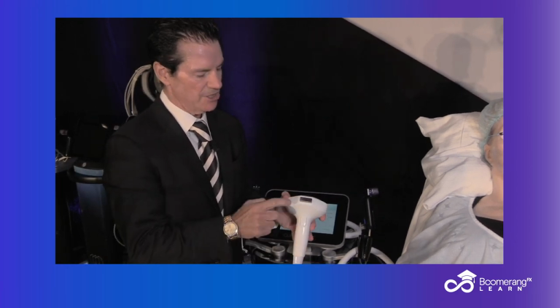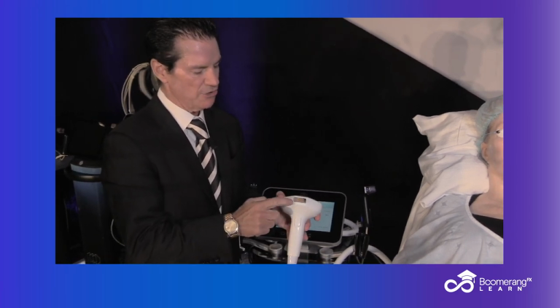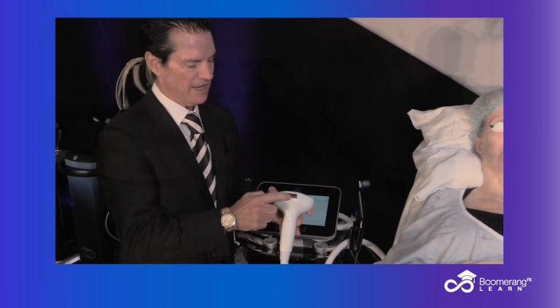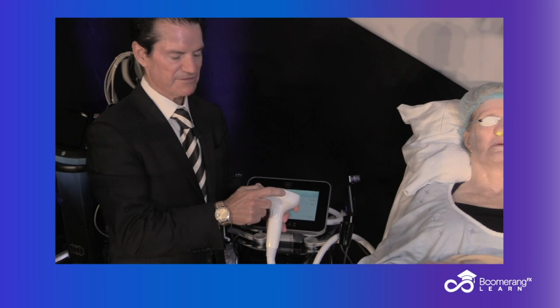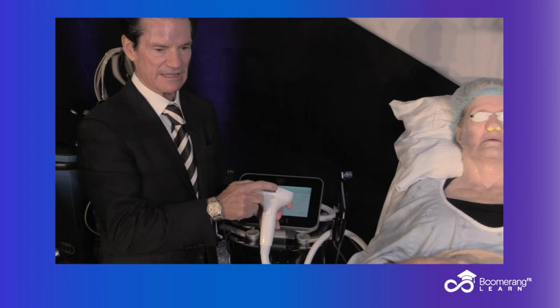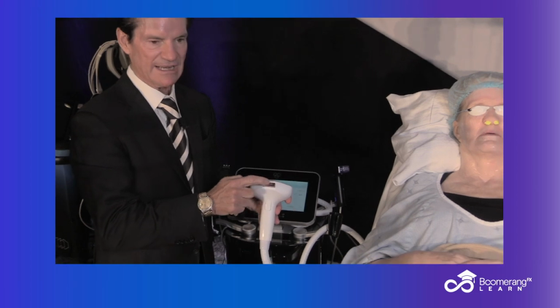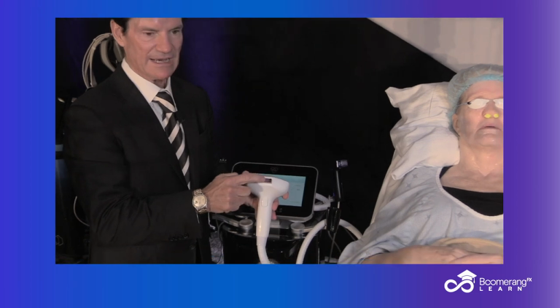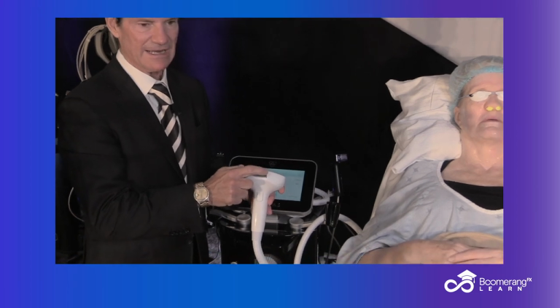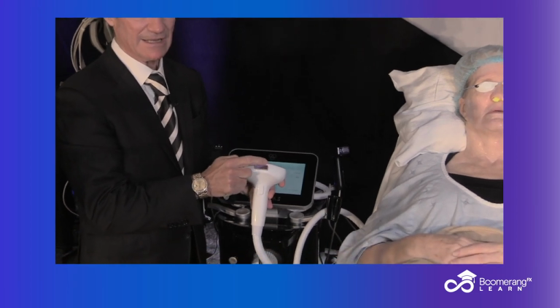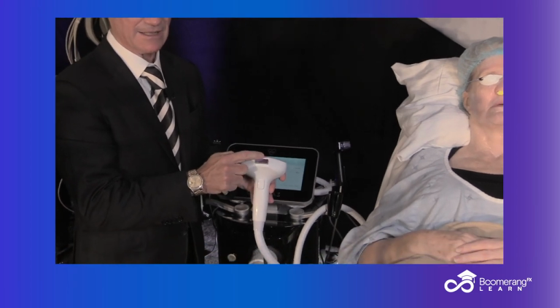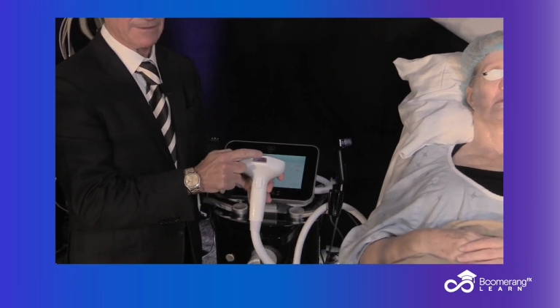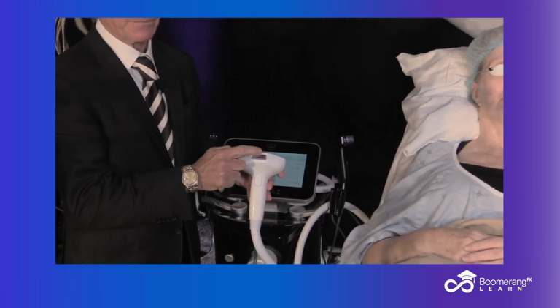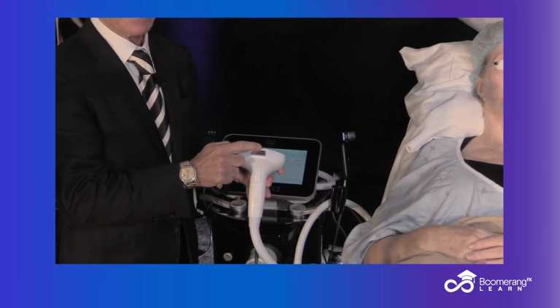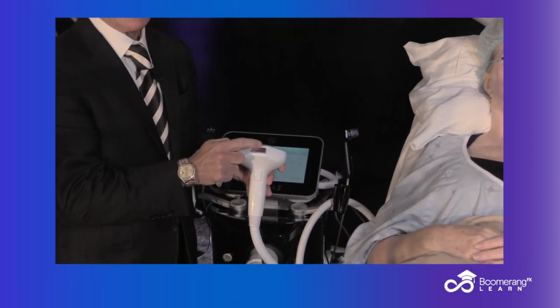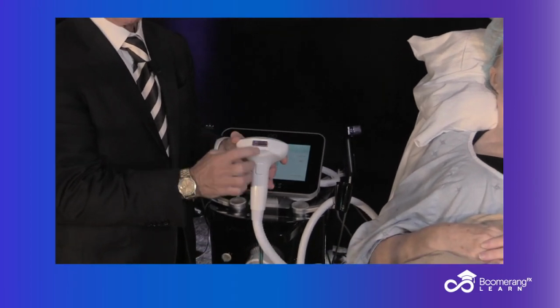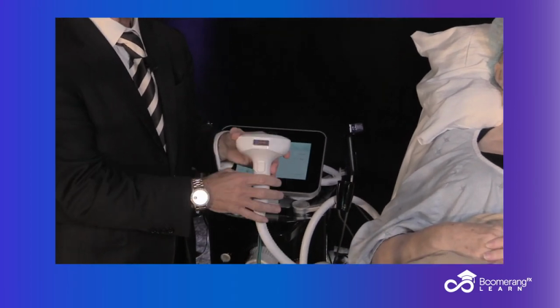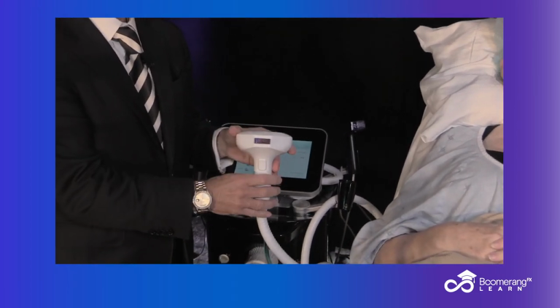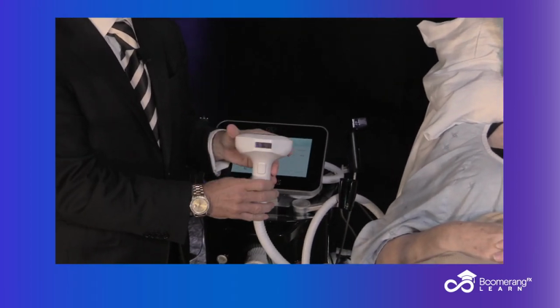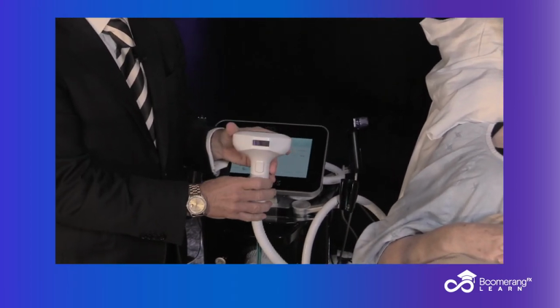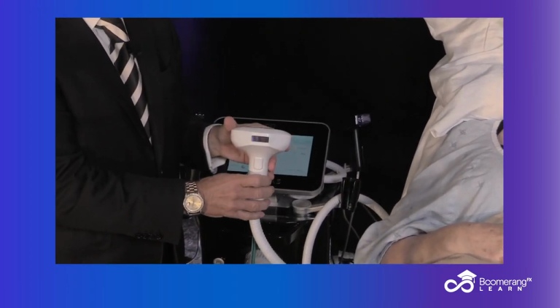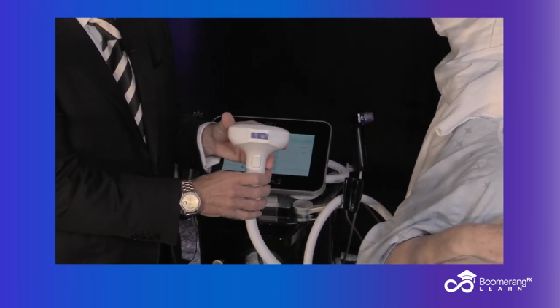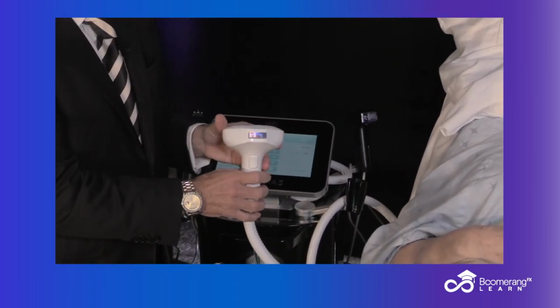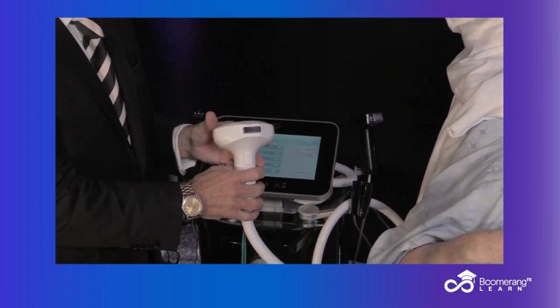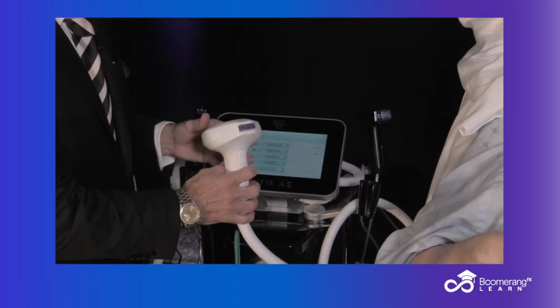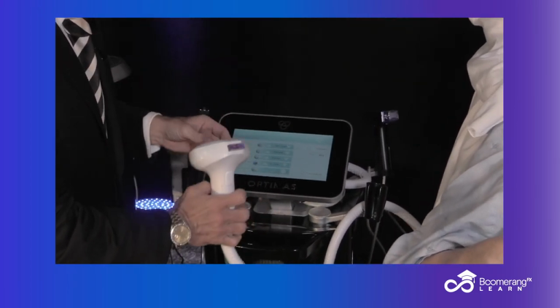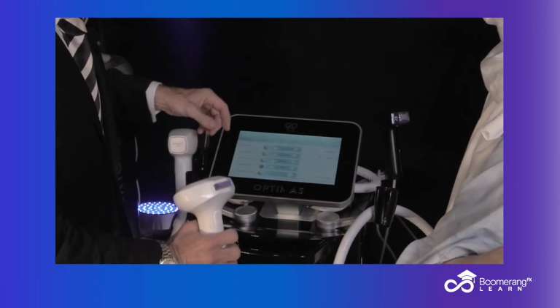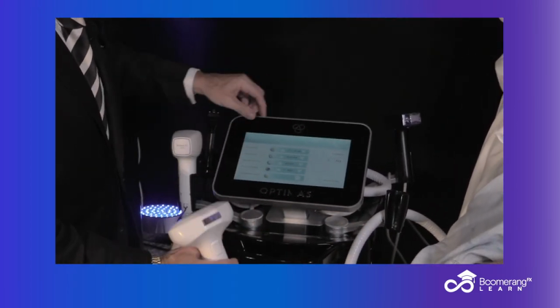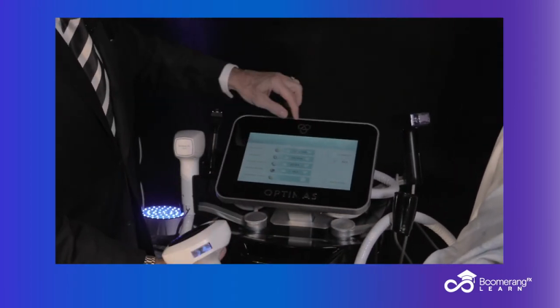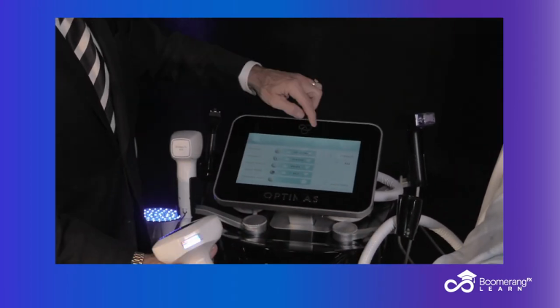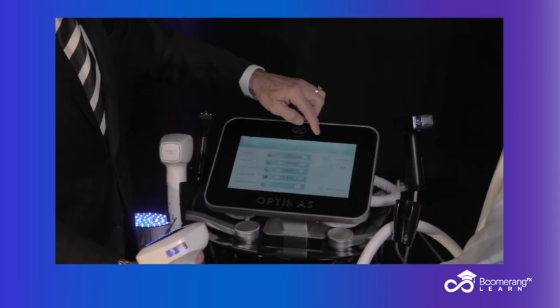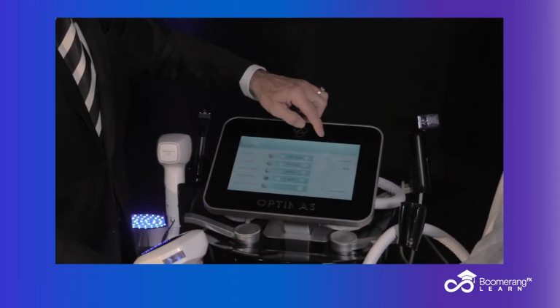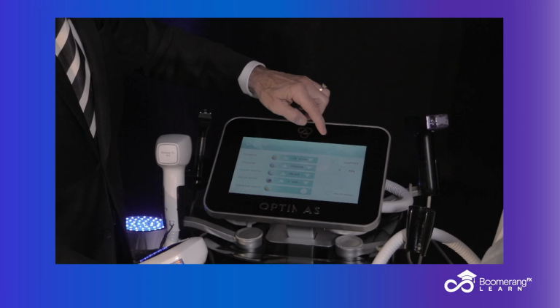You have the light guide. You have the xenon flash lamp. And we're going to go back now.